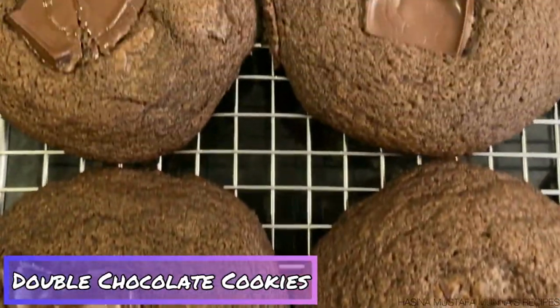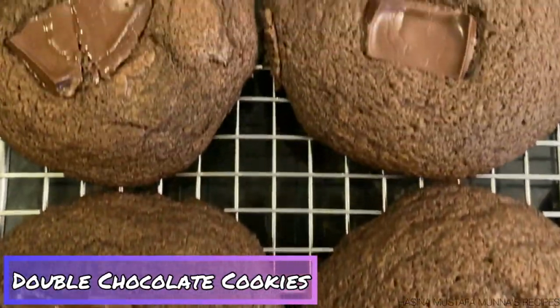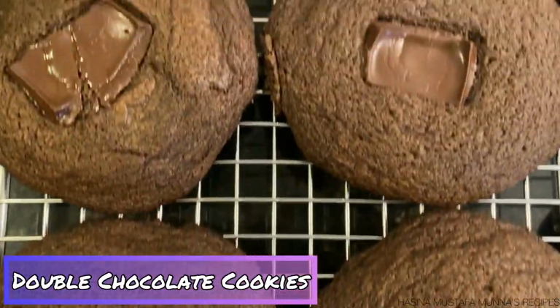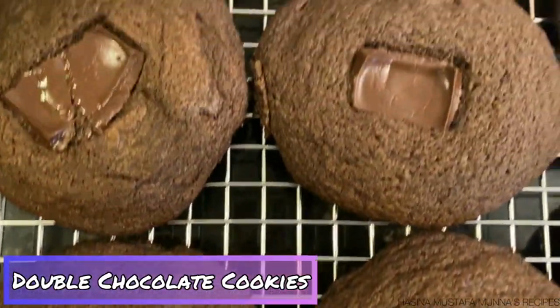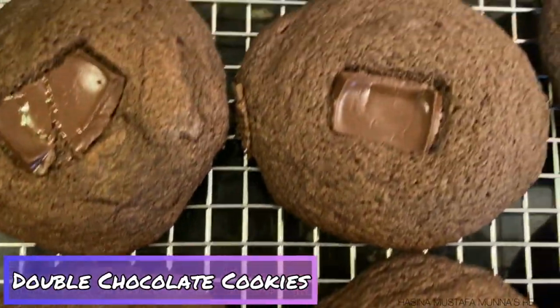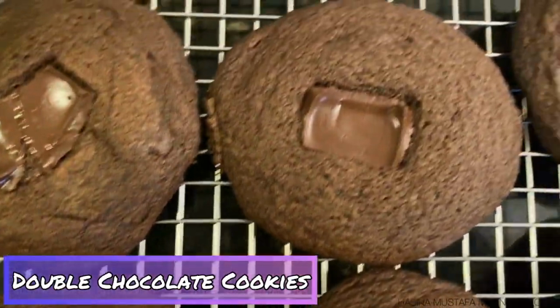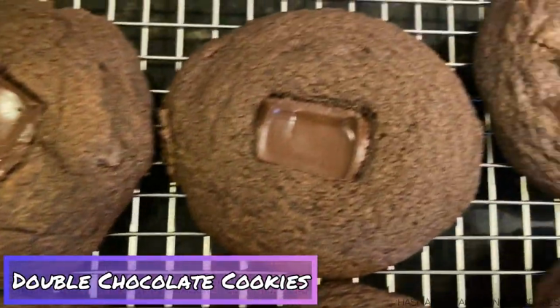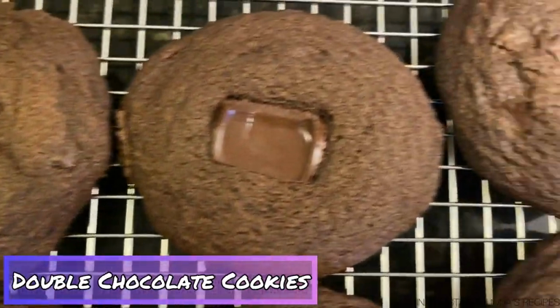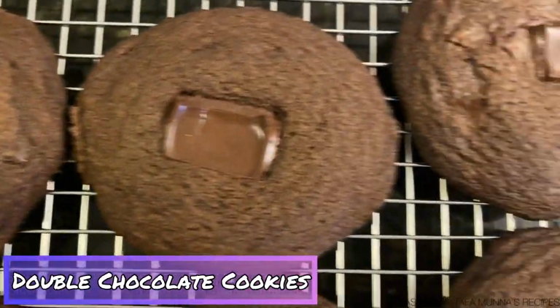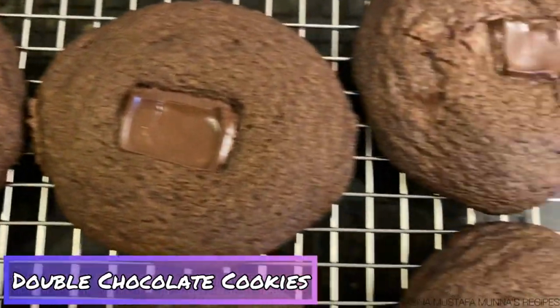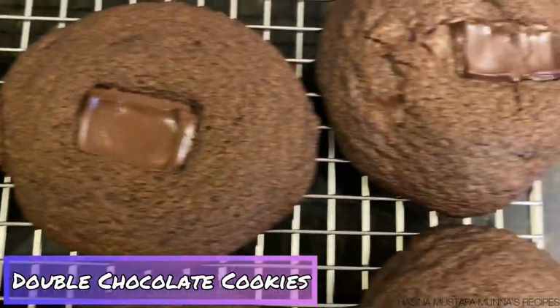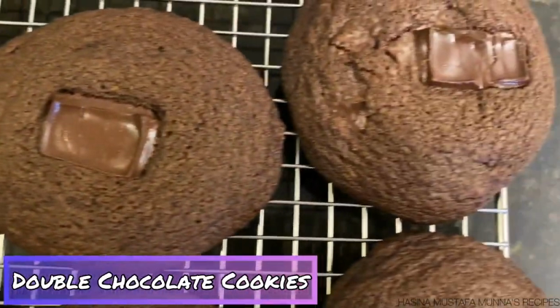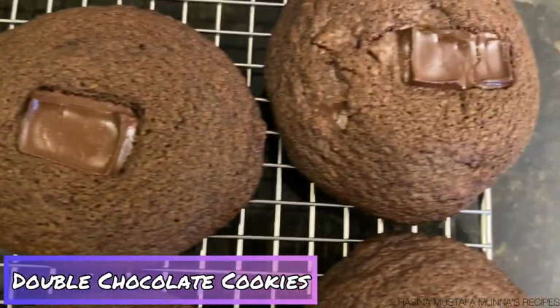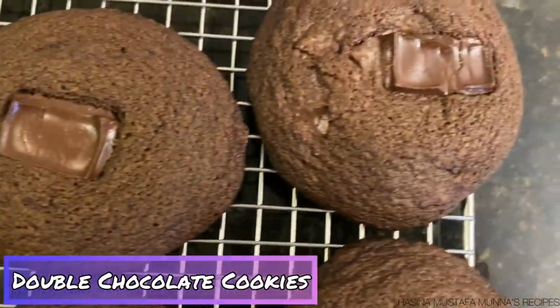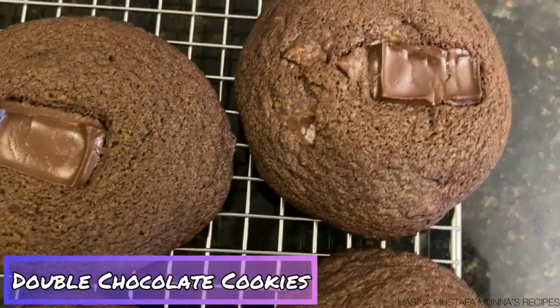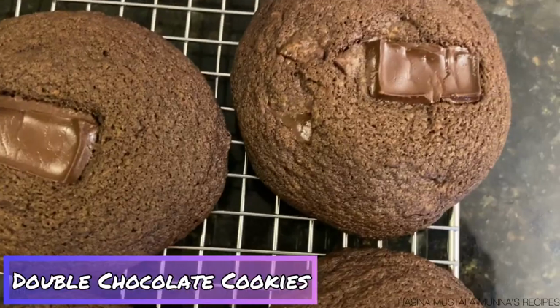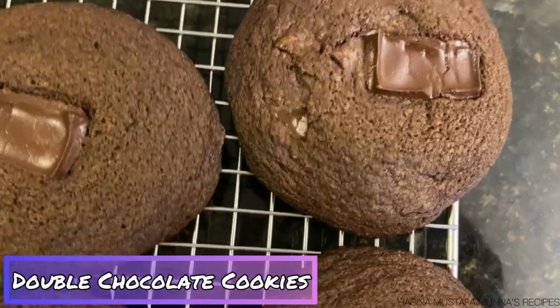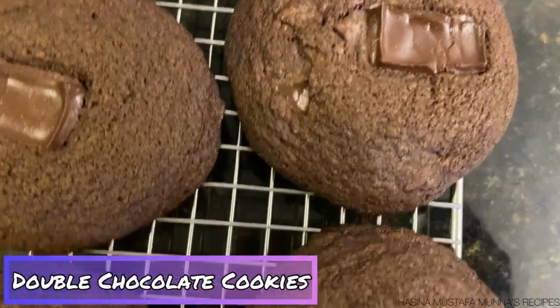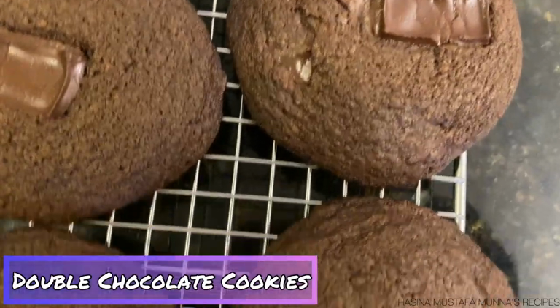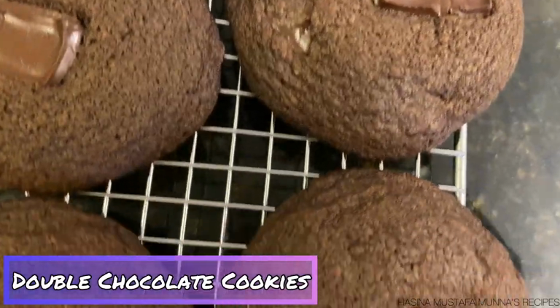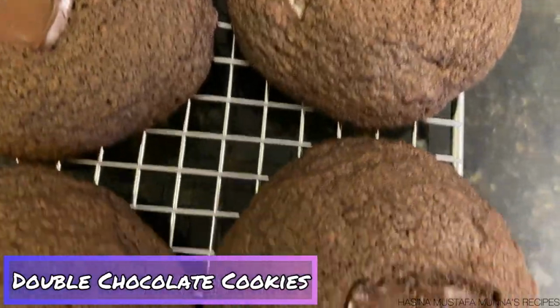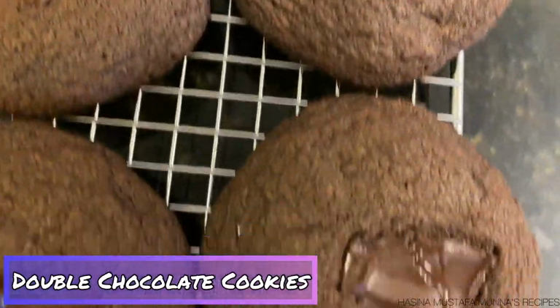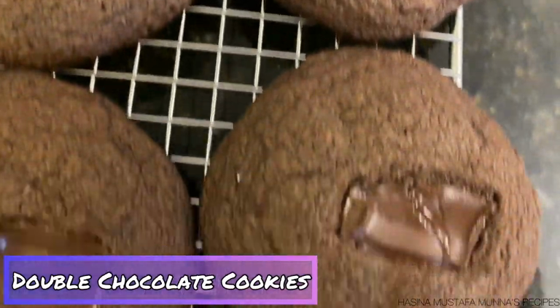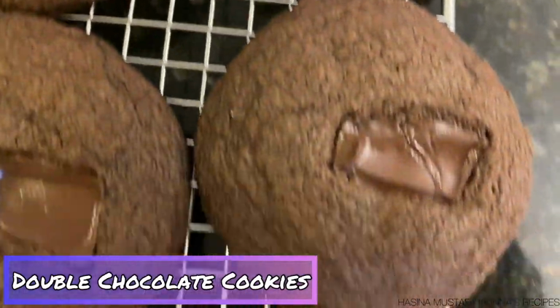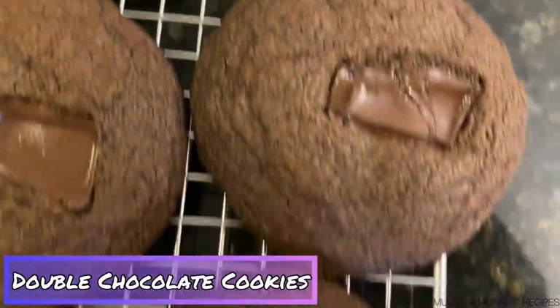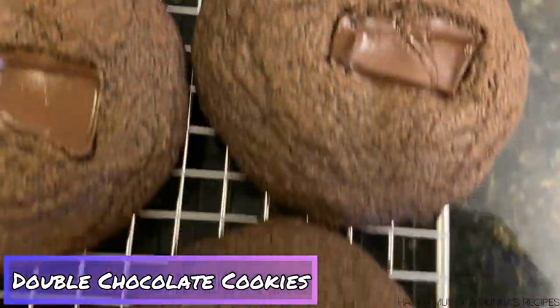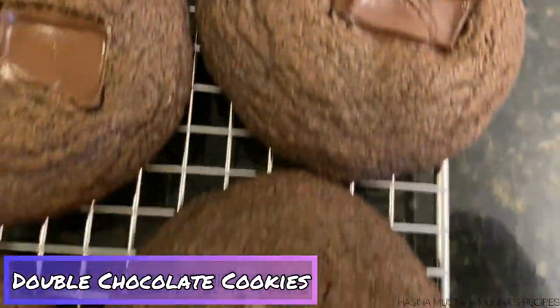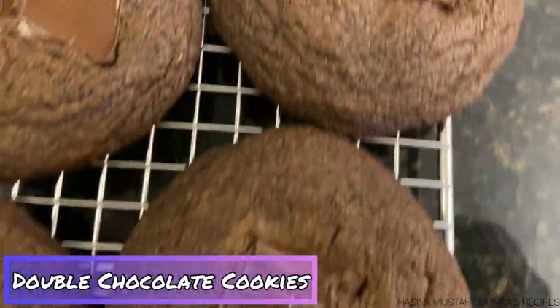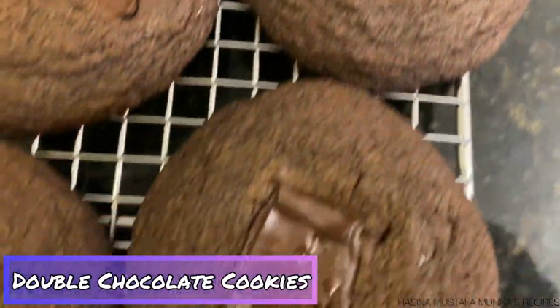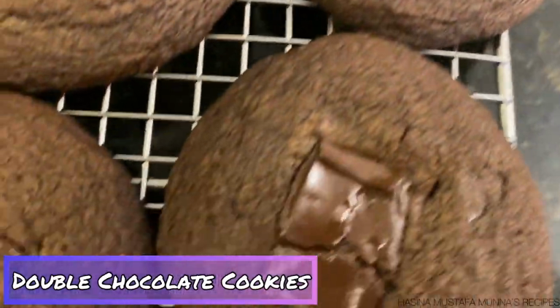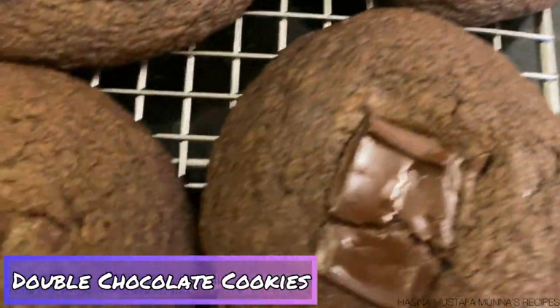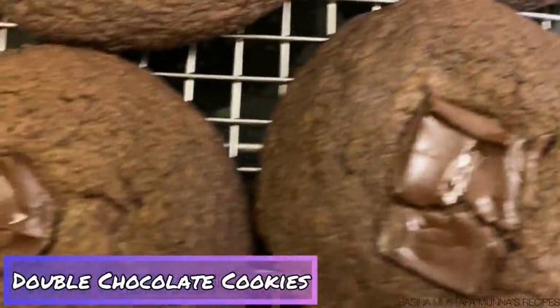They're out of the oven and they're really soft, so make sure to let them cool down for 10 minutes before handling.